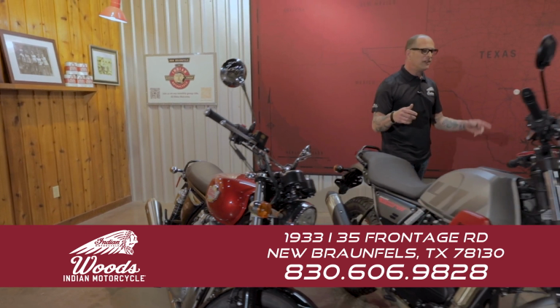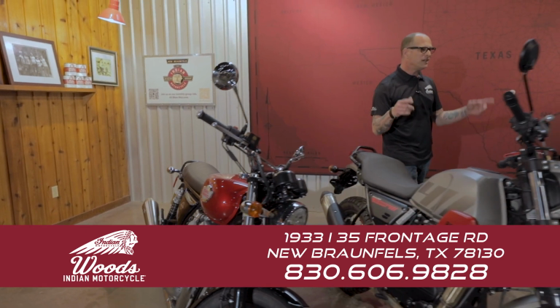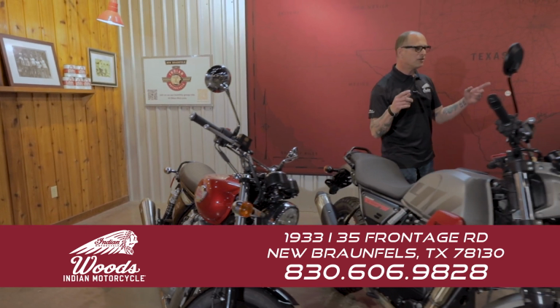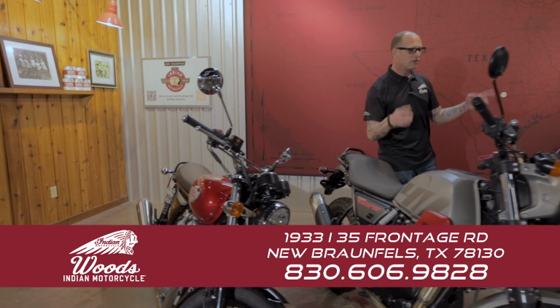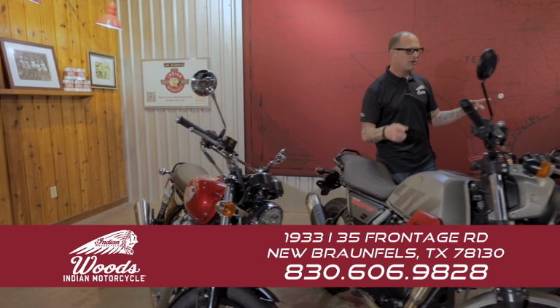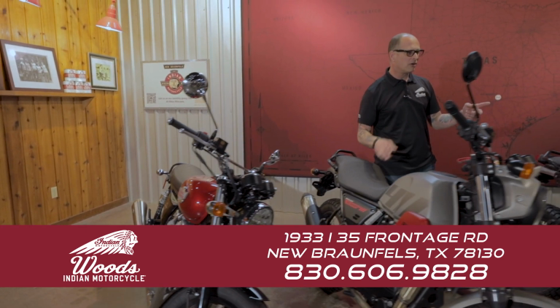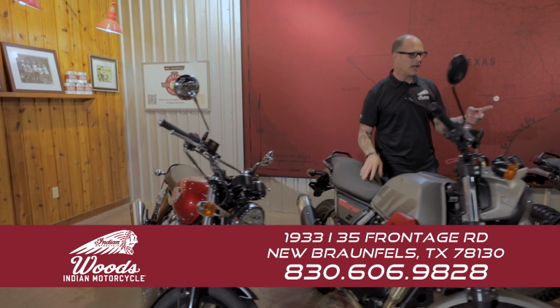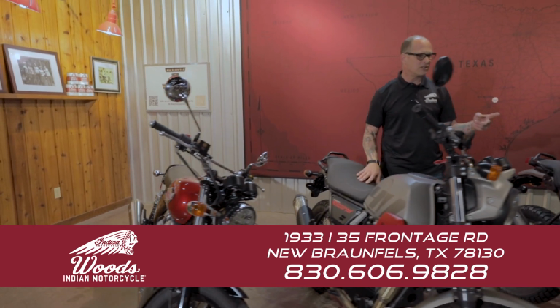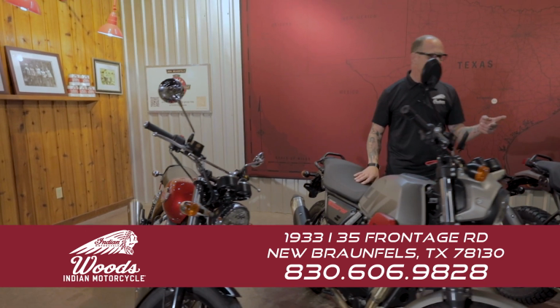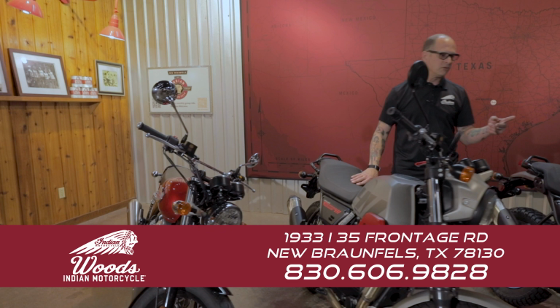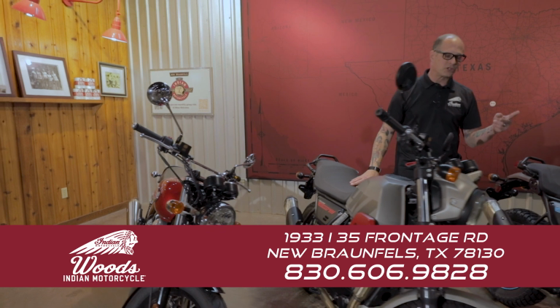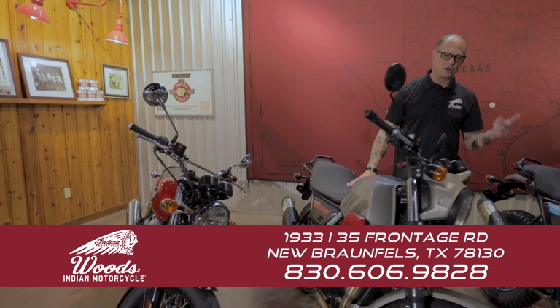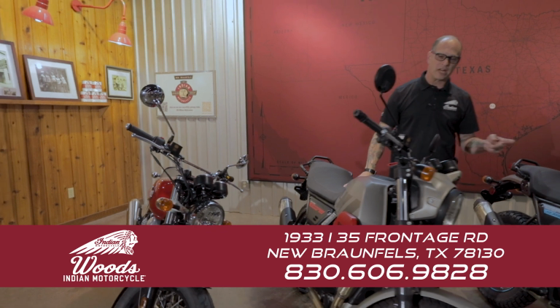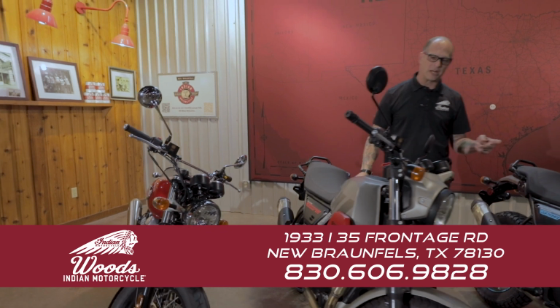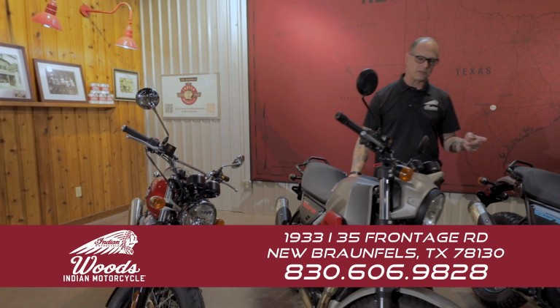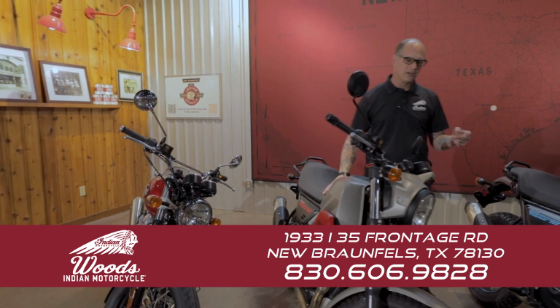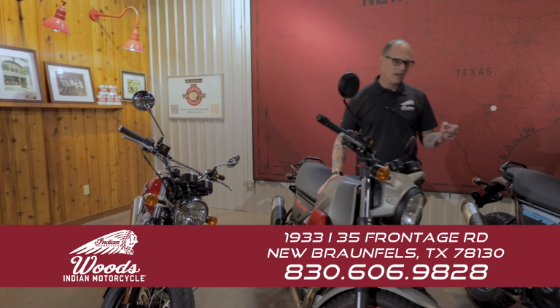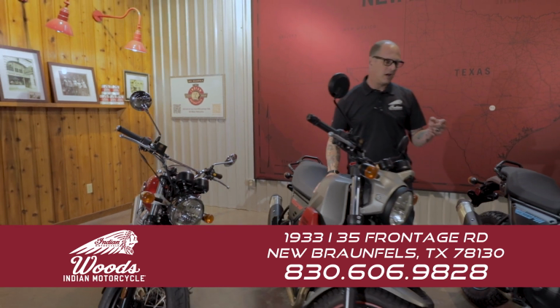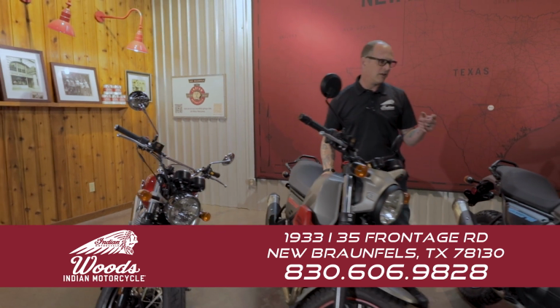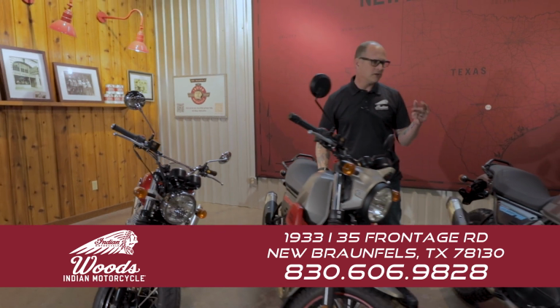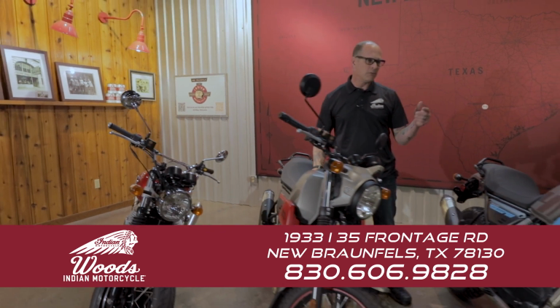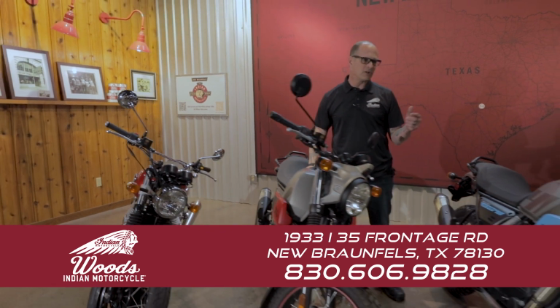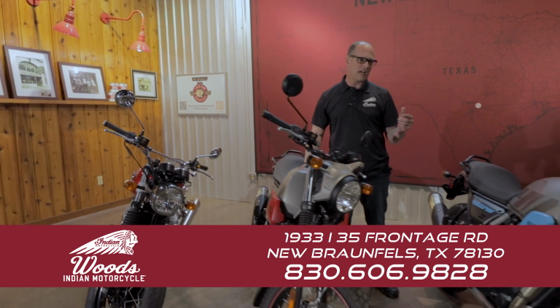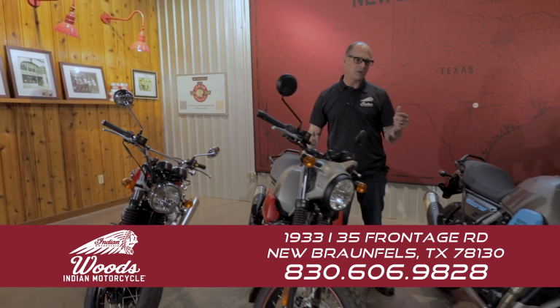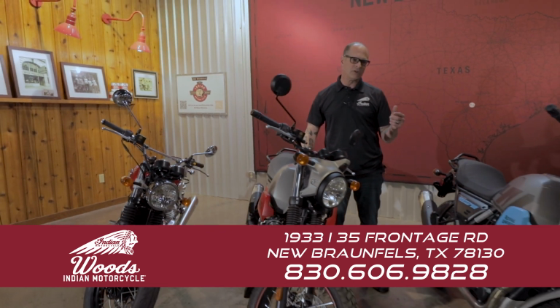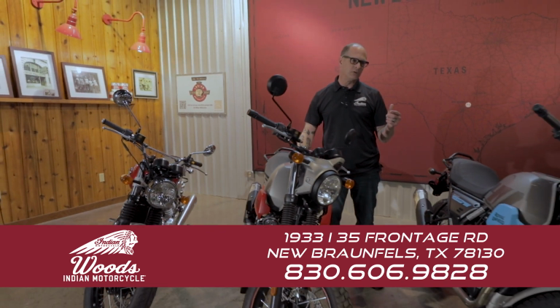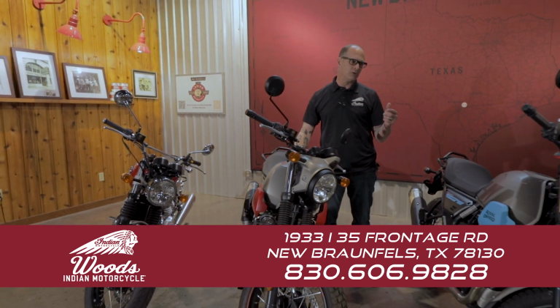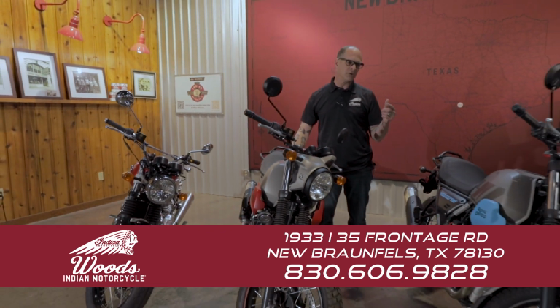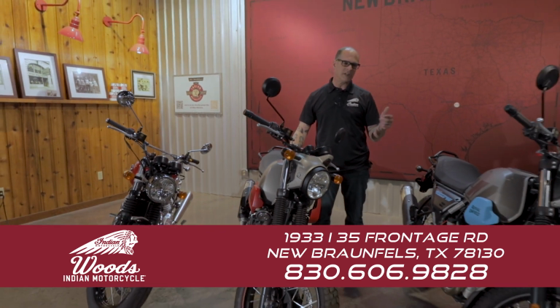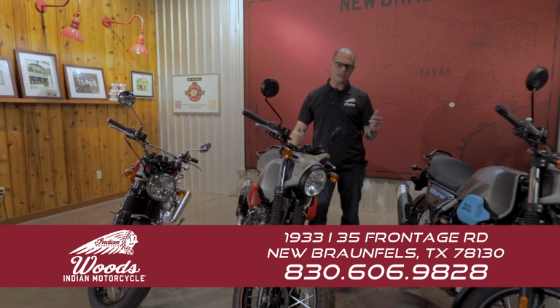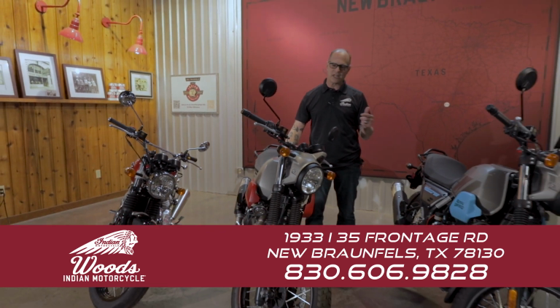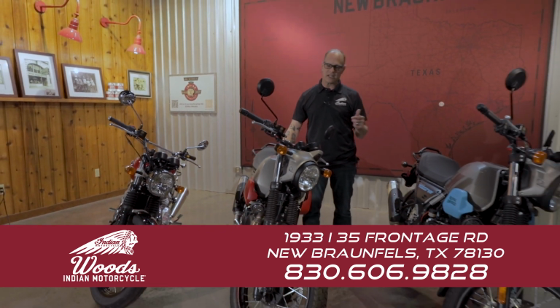These are our last two Scrams, marked down to $3,999.